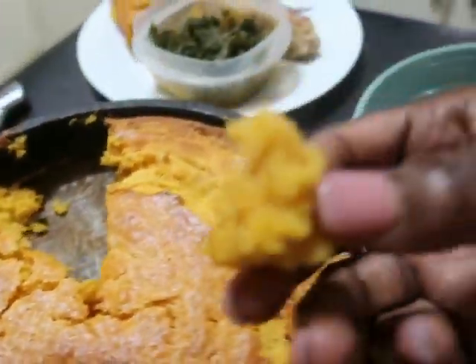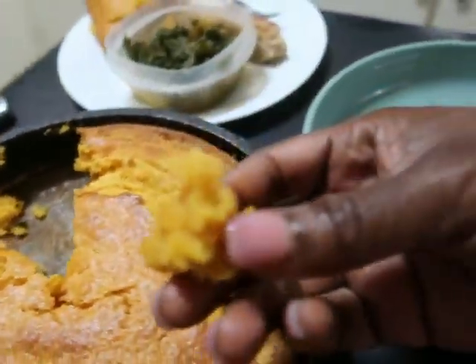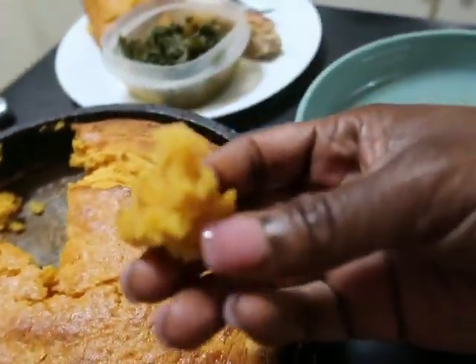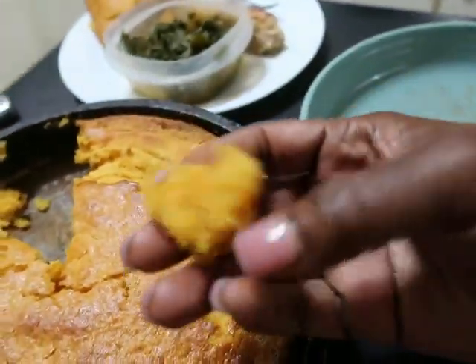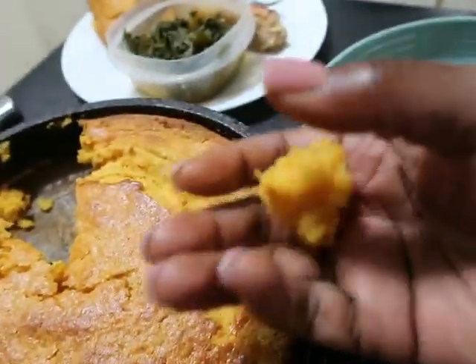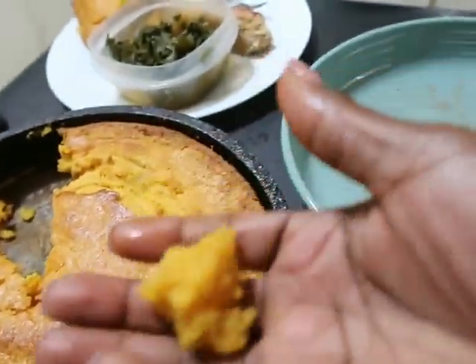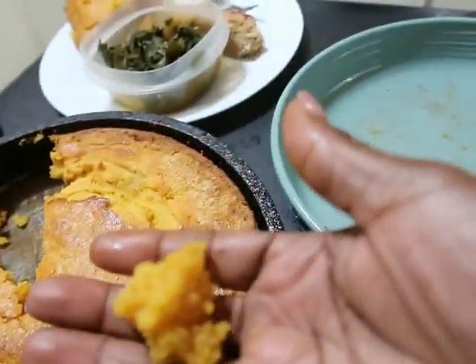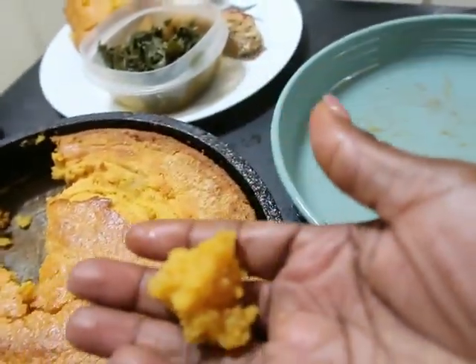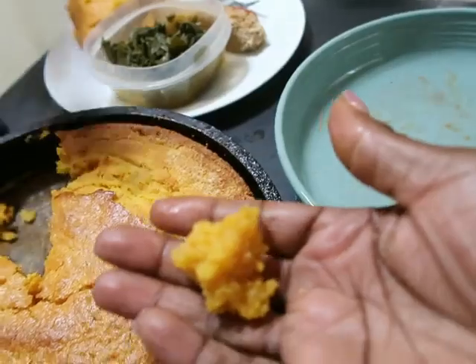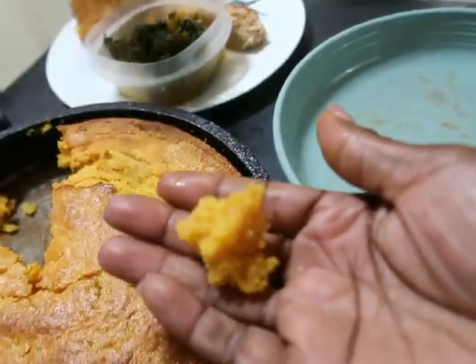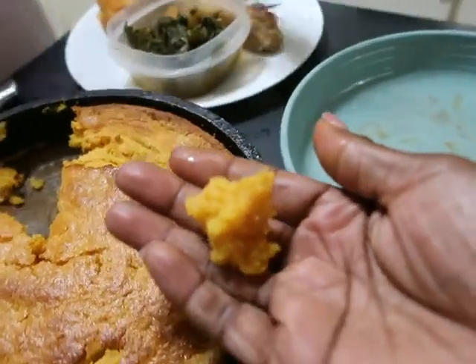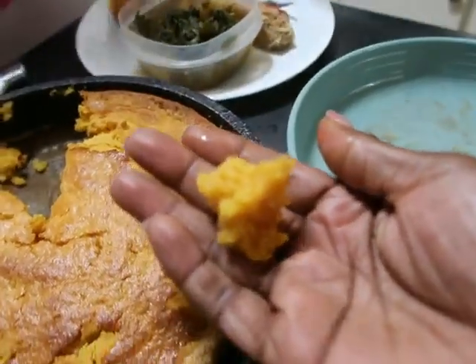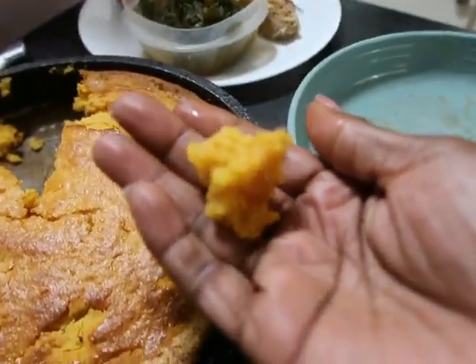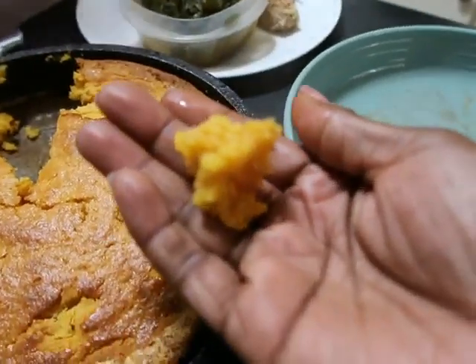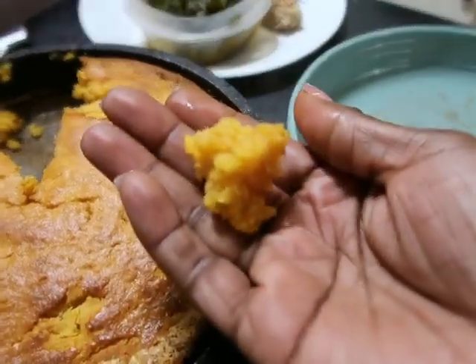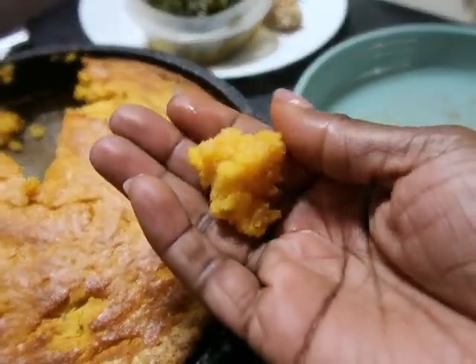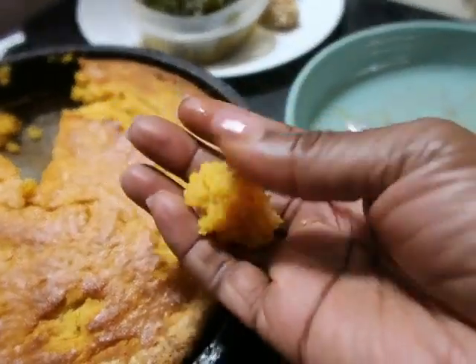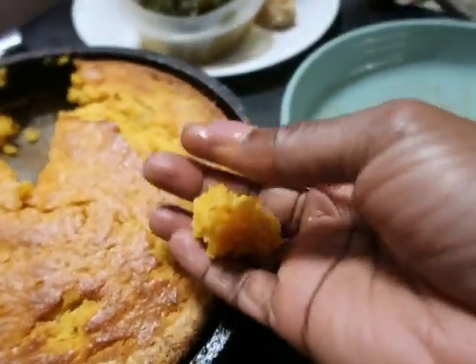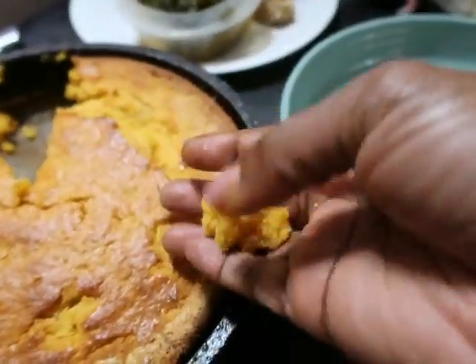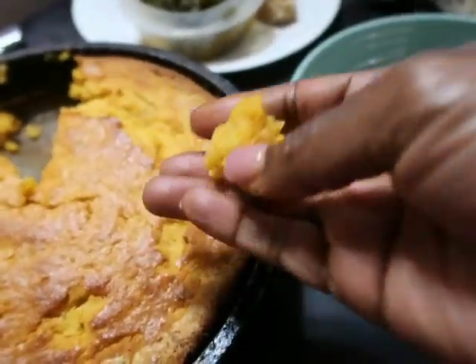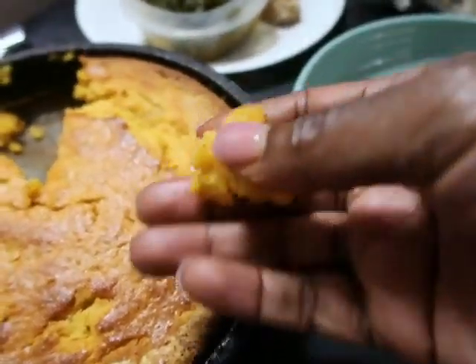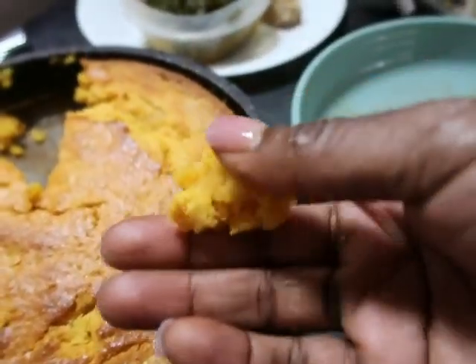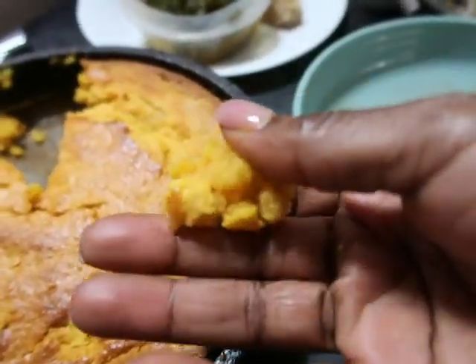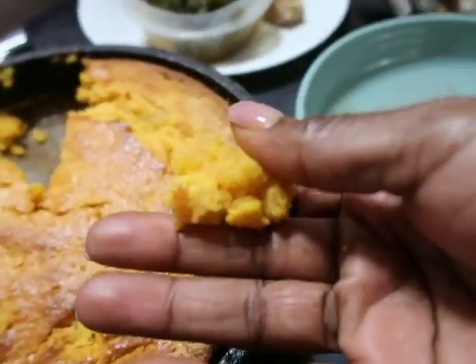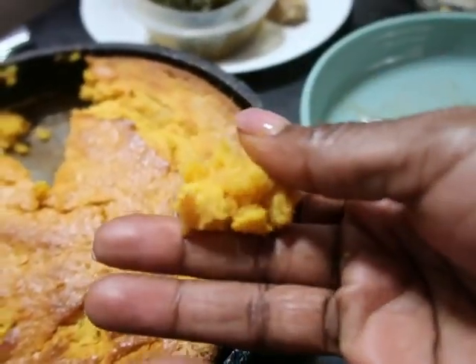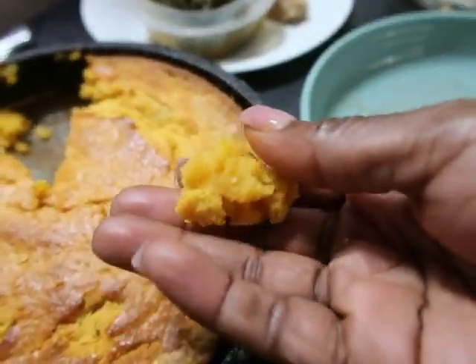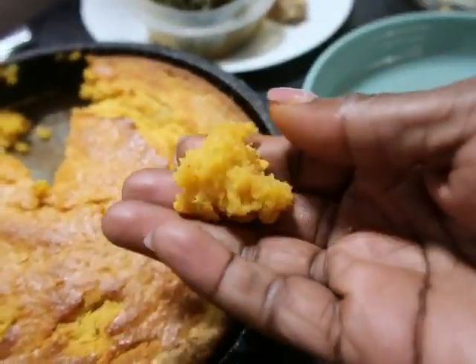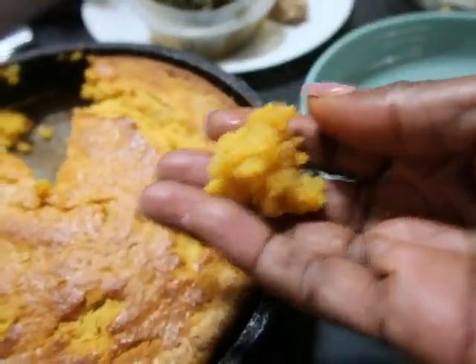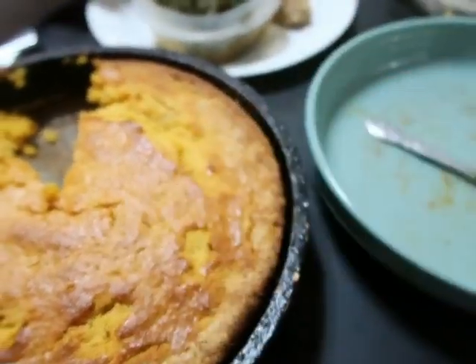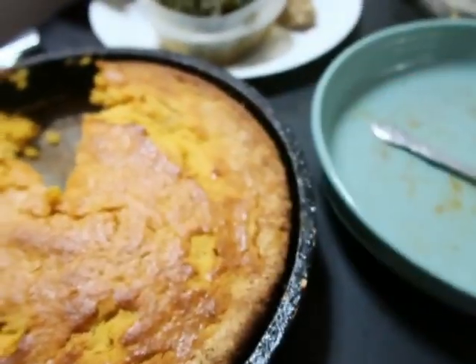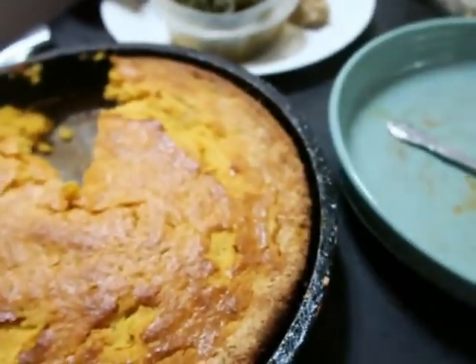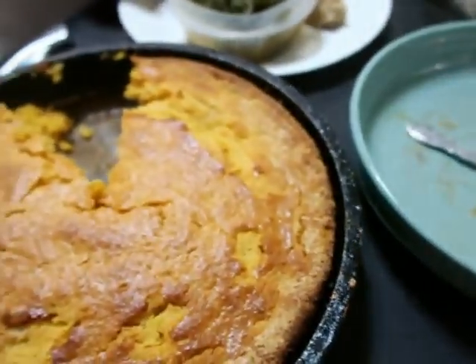Oh, it's hot! It's hot! Look at that y'all — you can tell it's buttery.